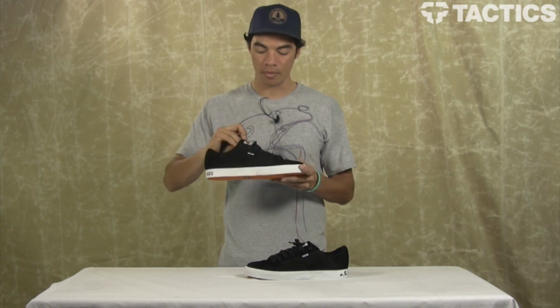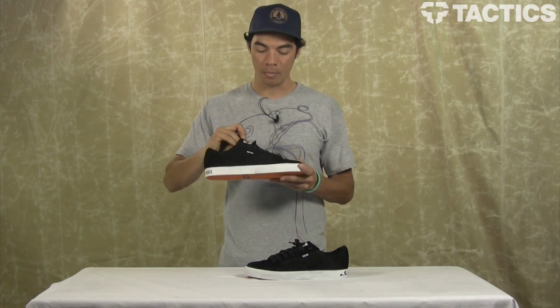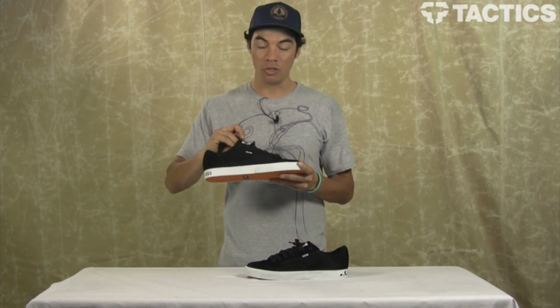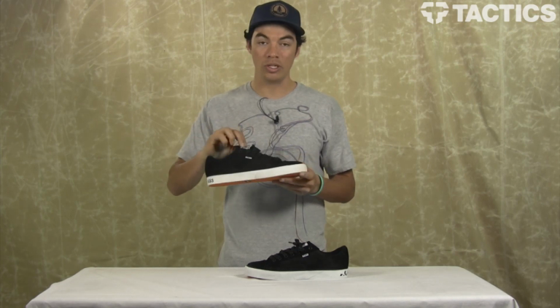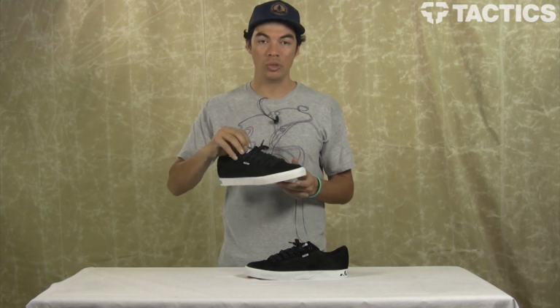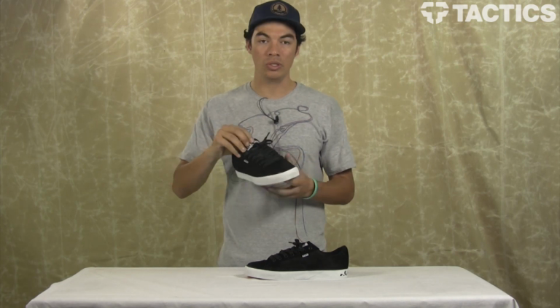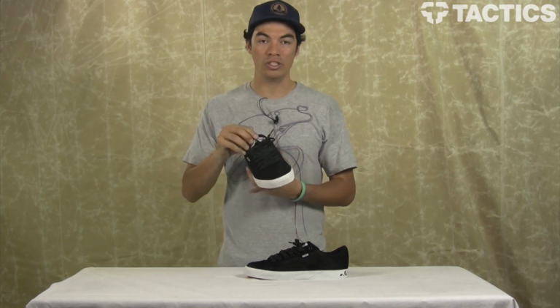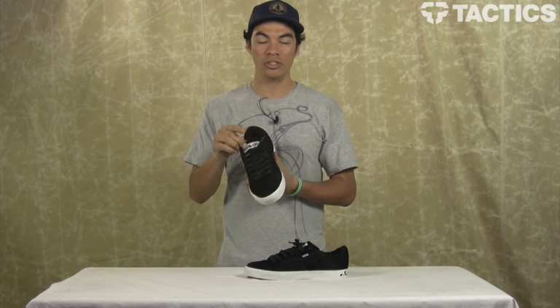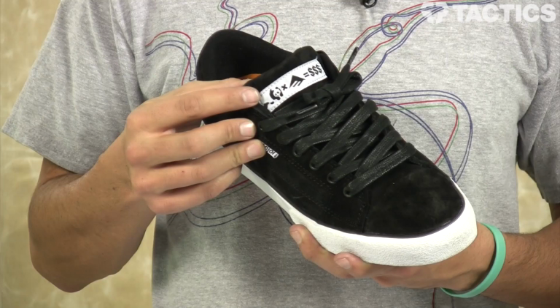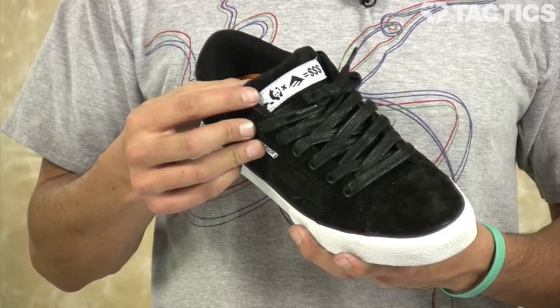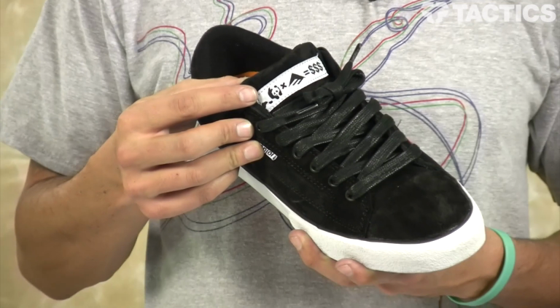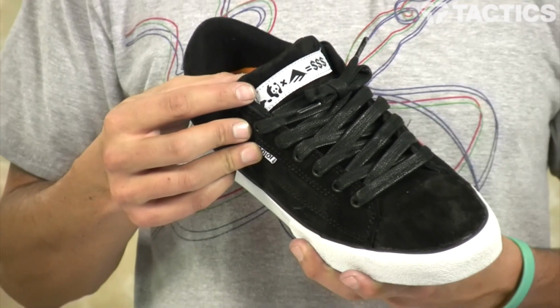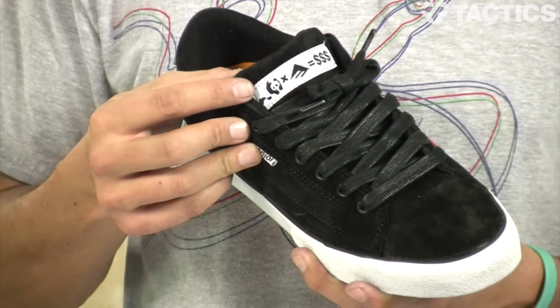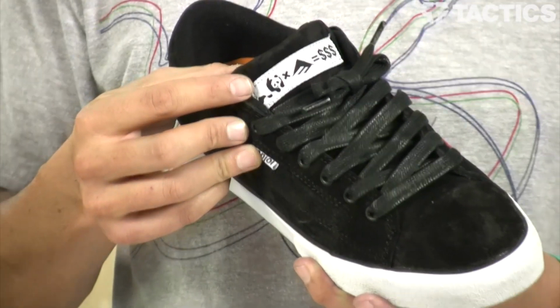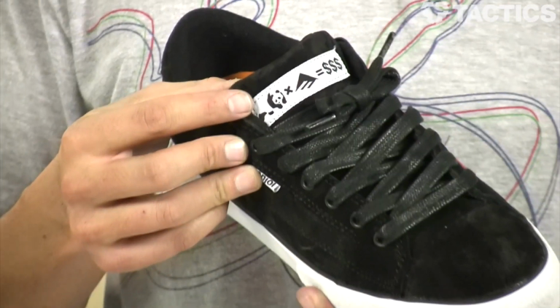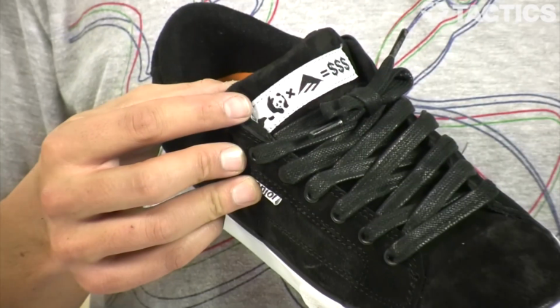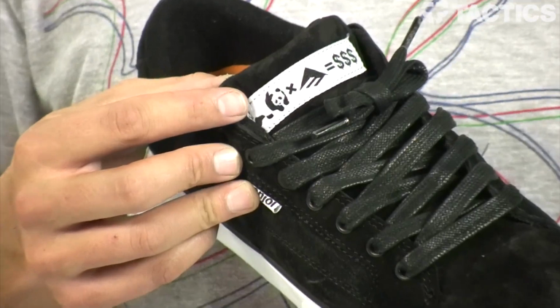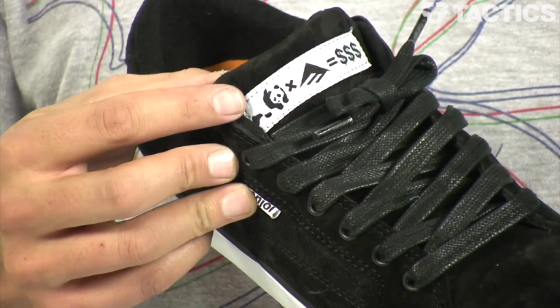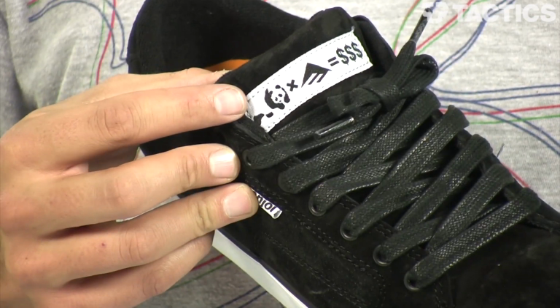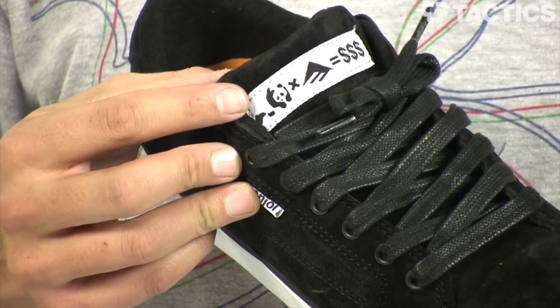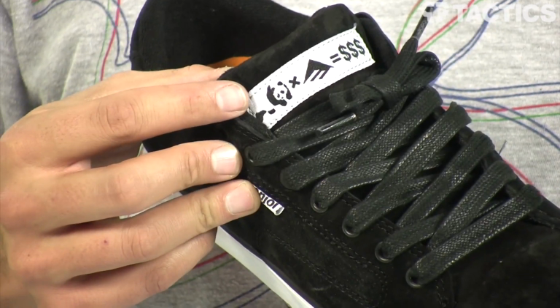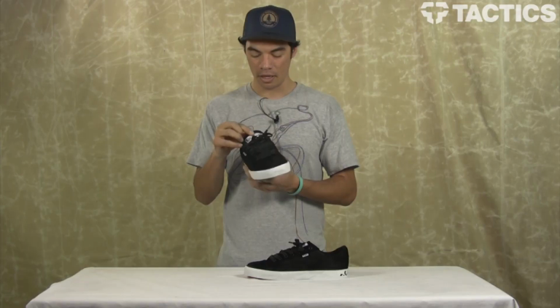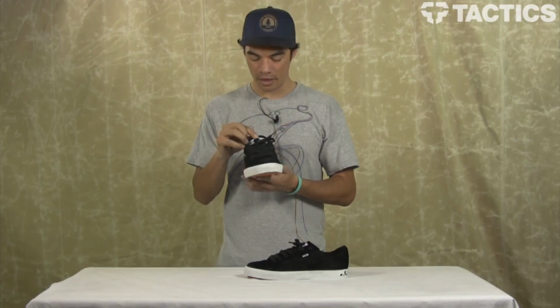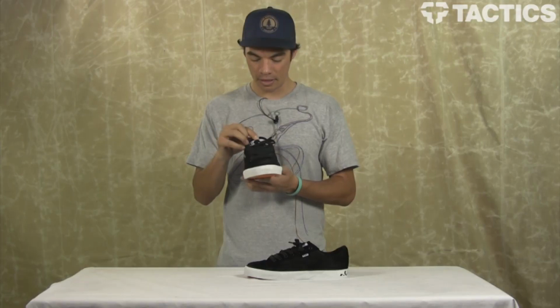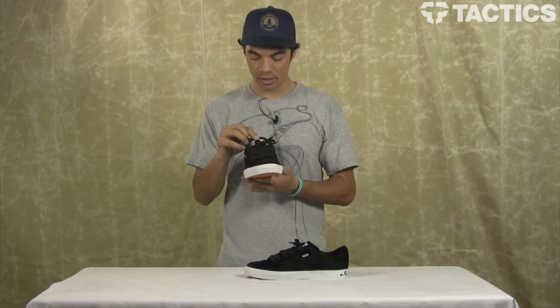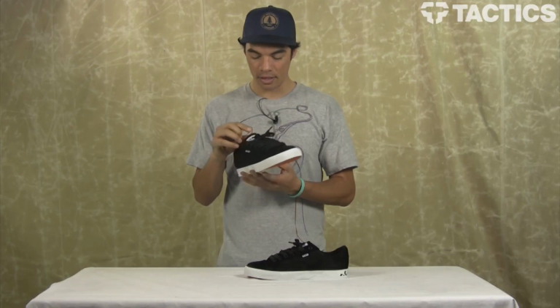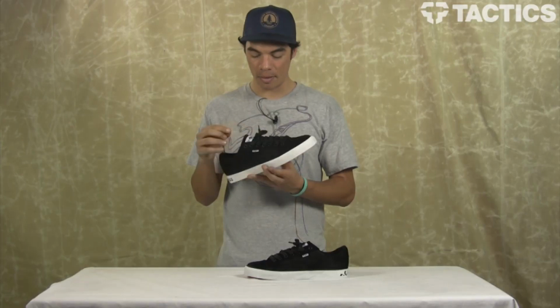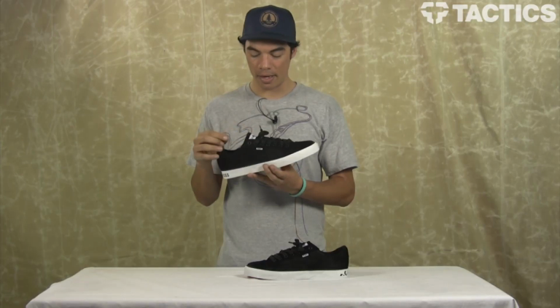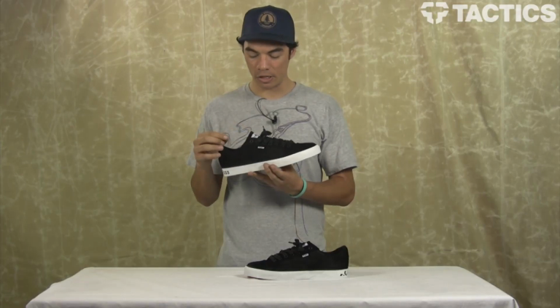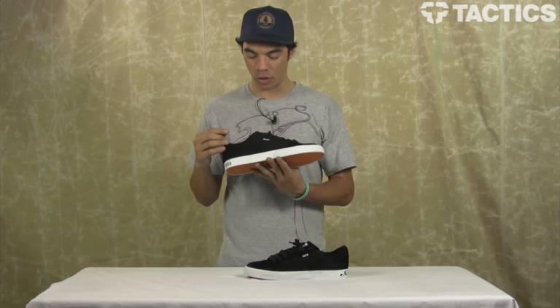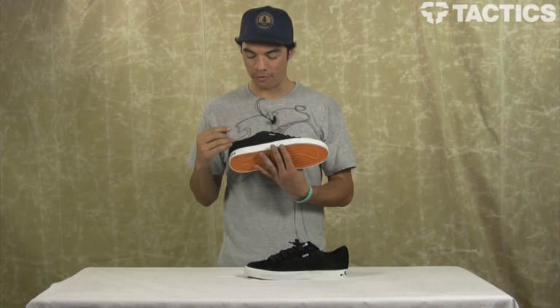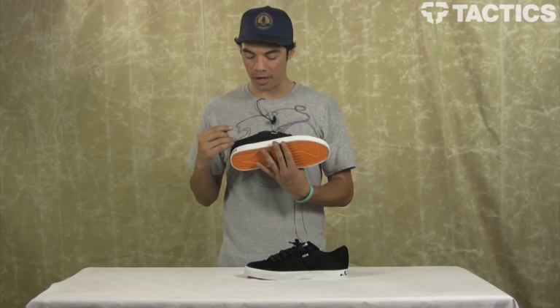But this one's really cool, because as you can see, you've got some Emerica branding right here — things that make Enjoi fun.